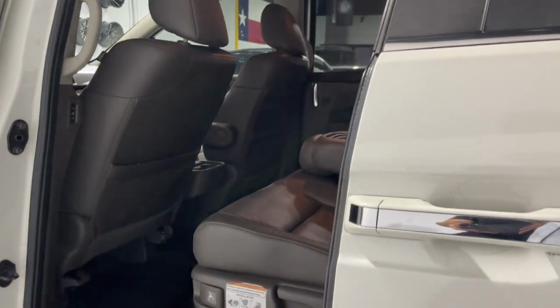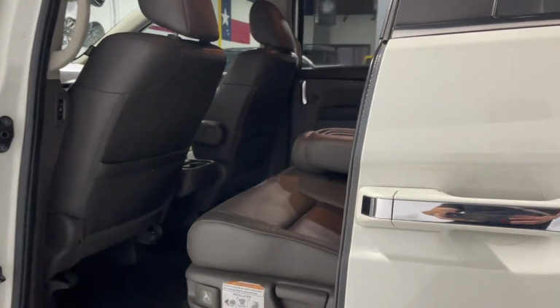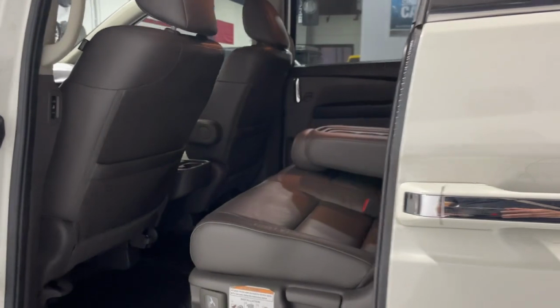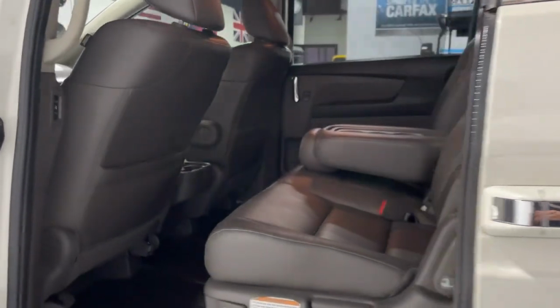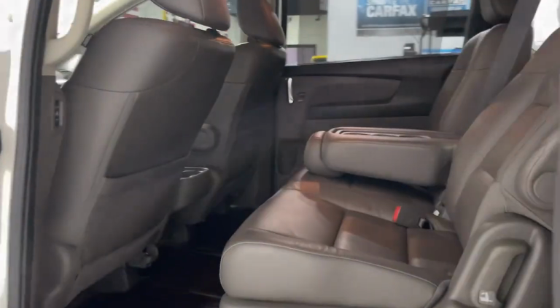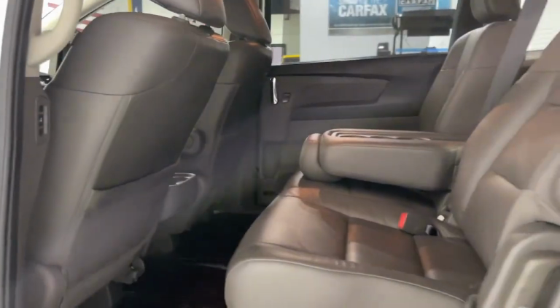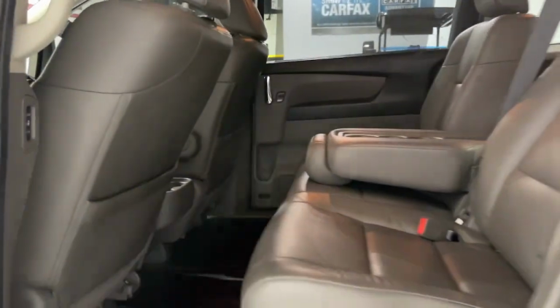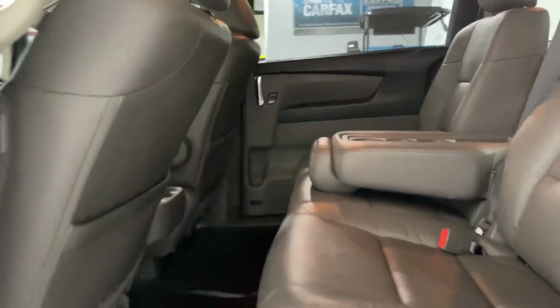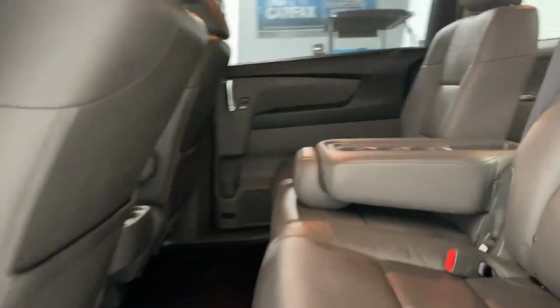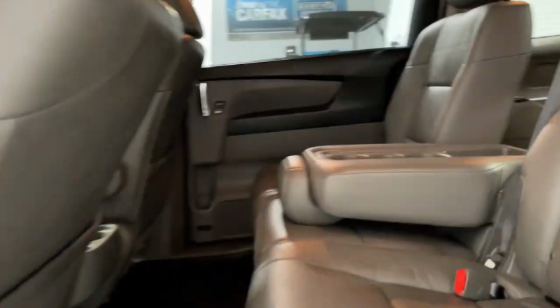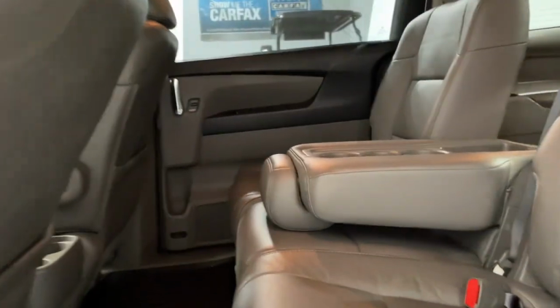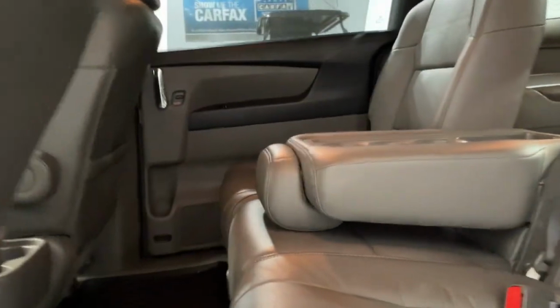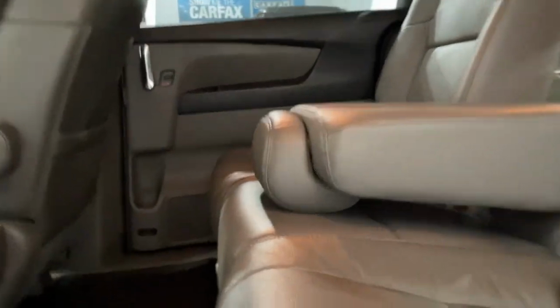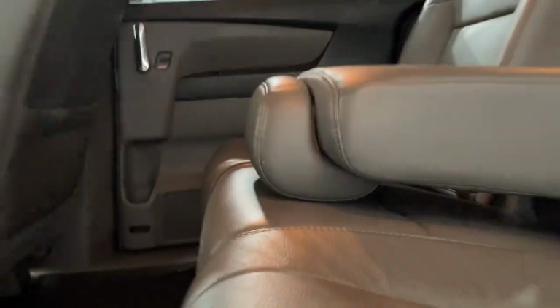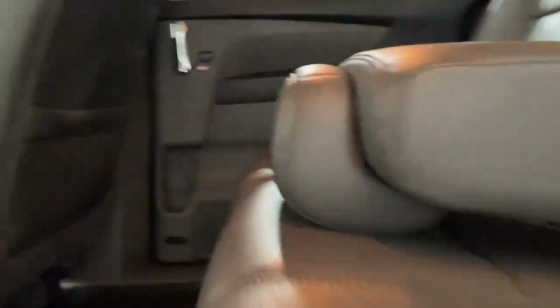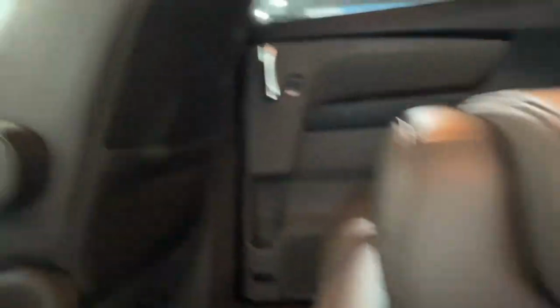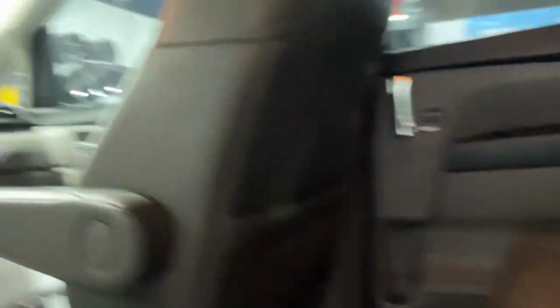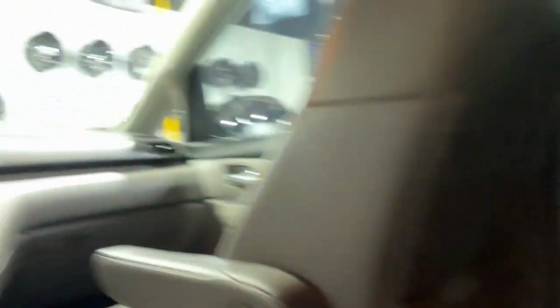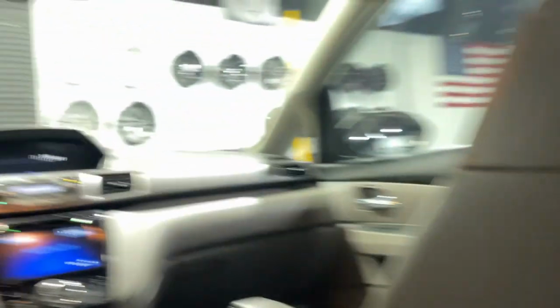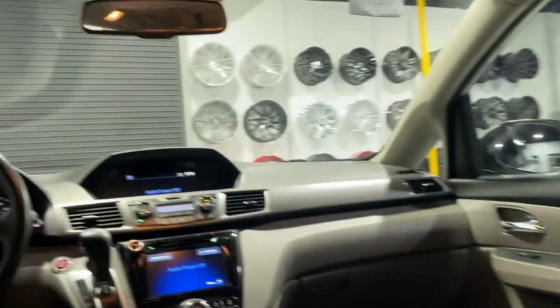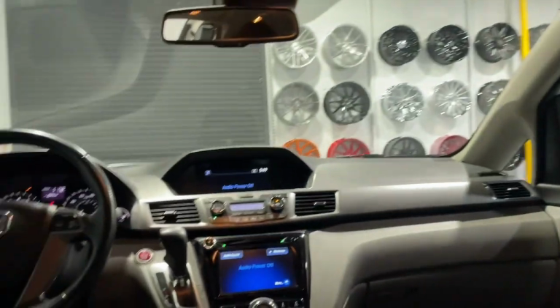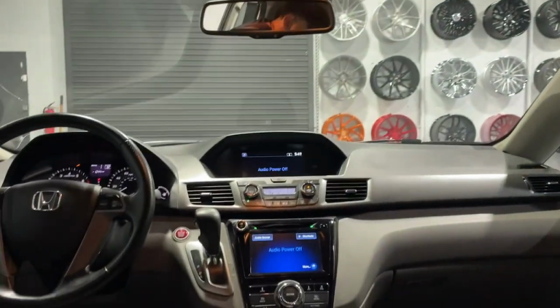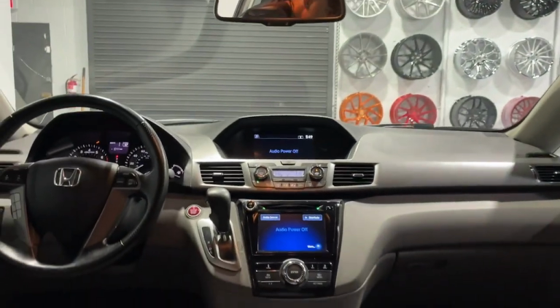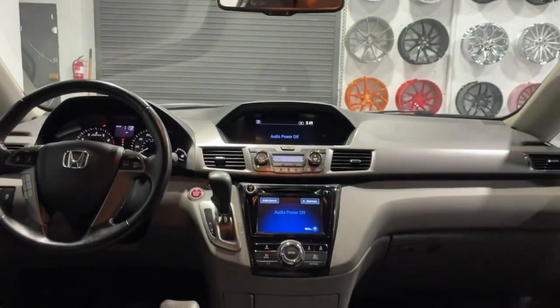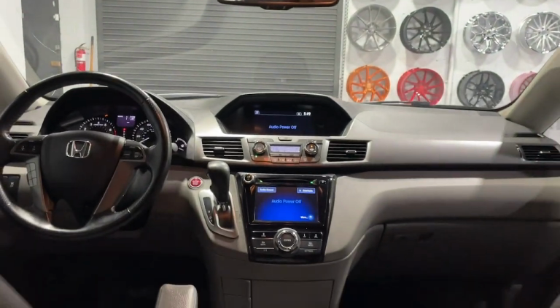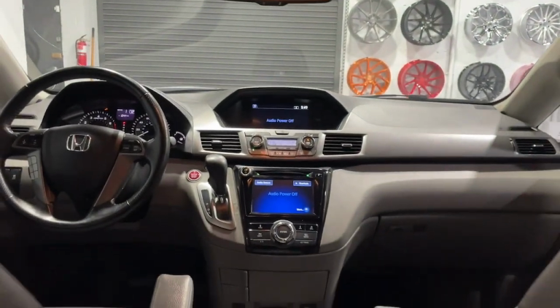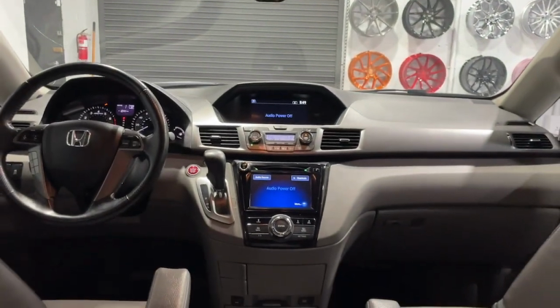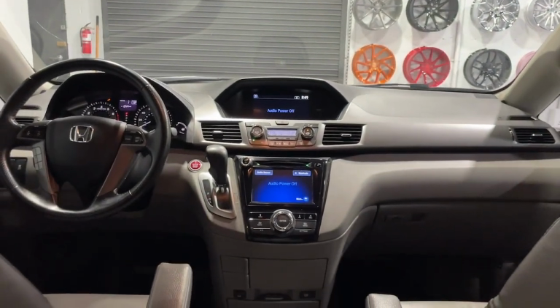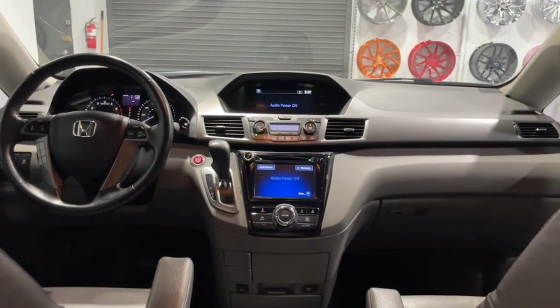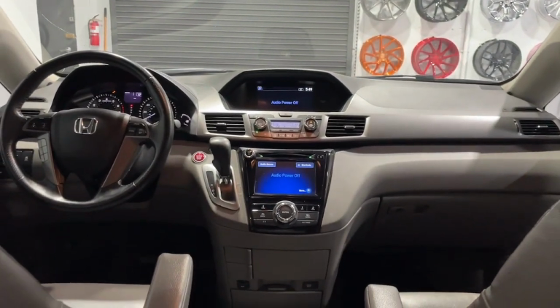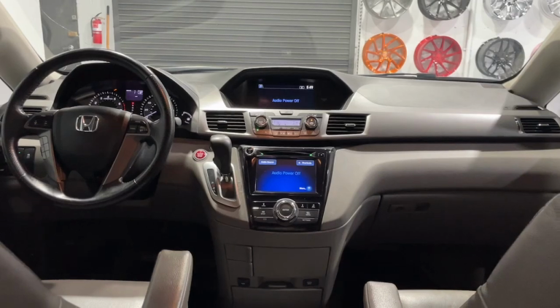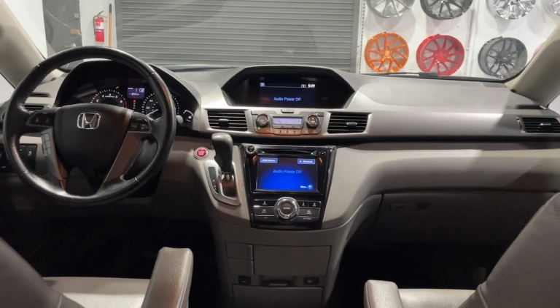Dual zone AC, steering wheel audio controls, rear AC, power driver seat.